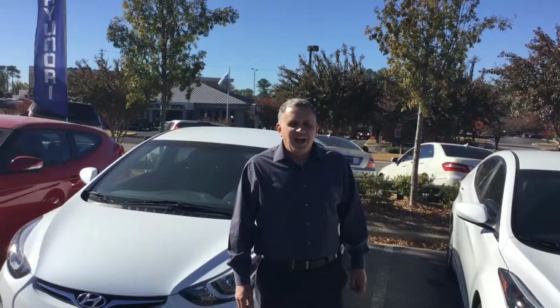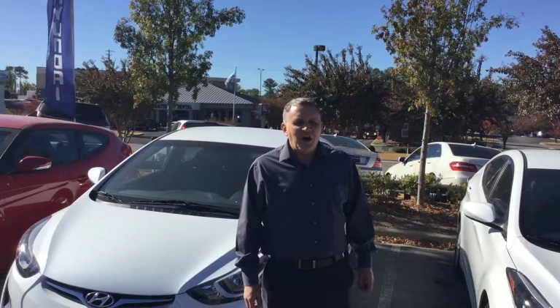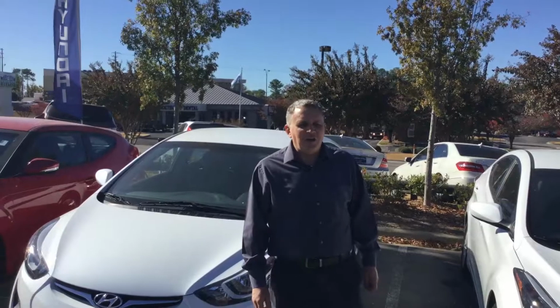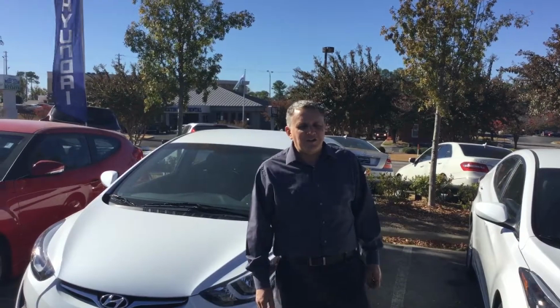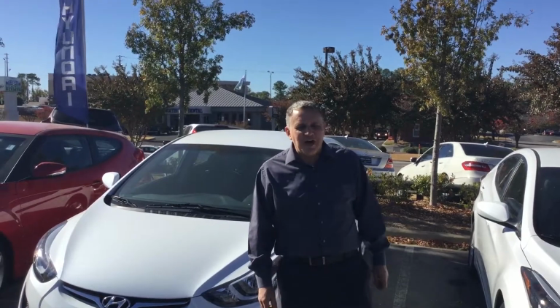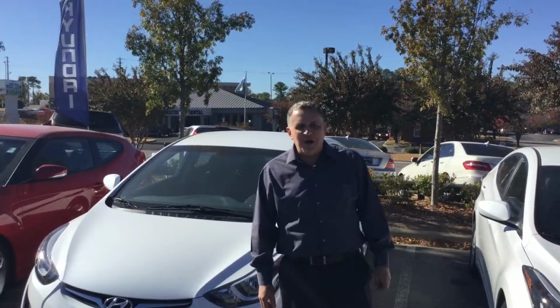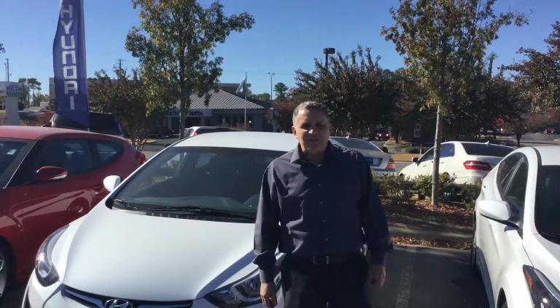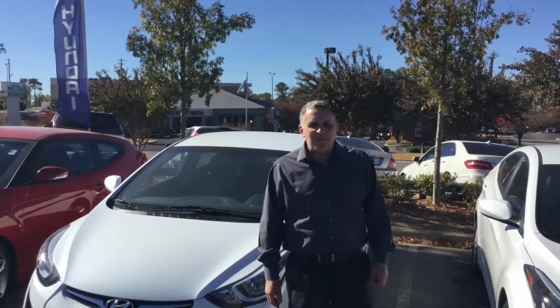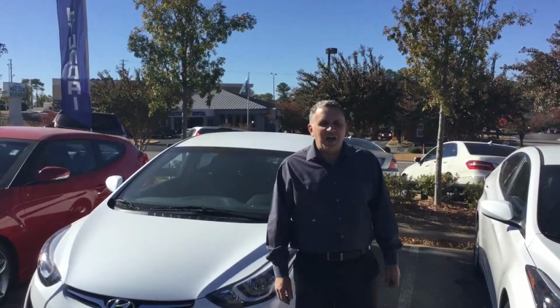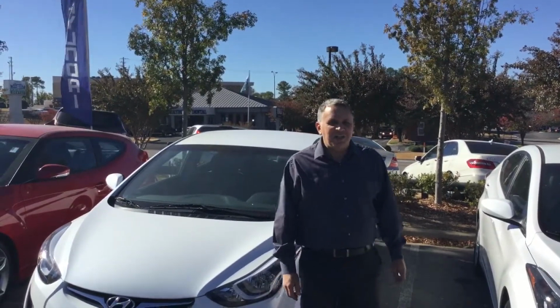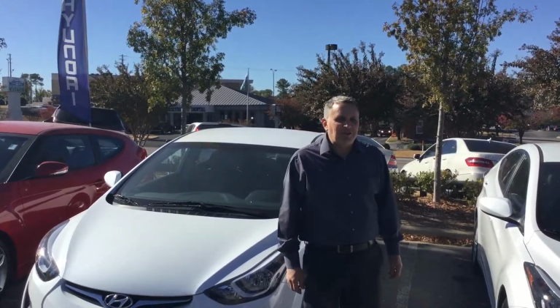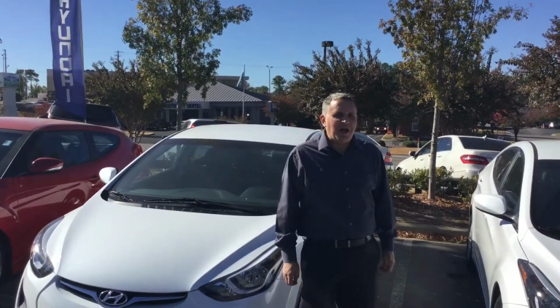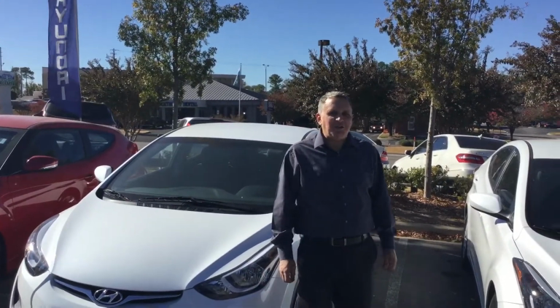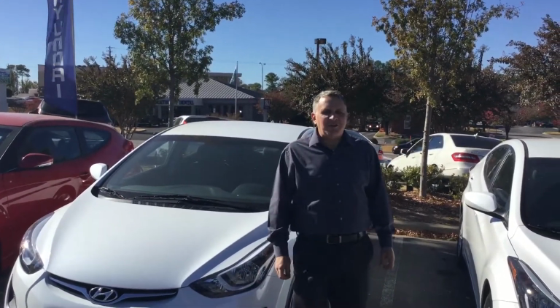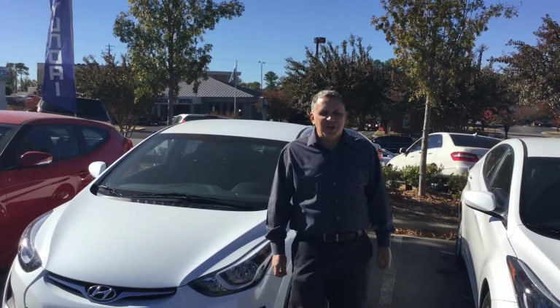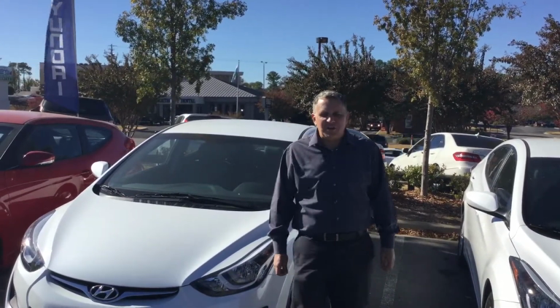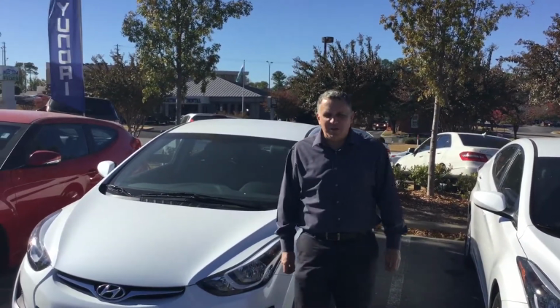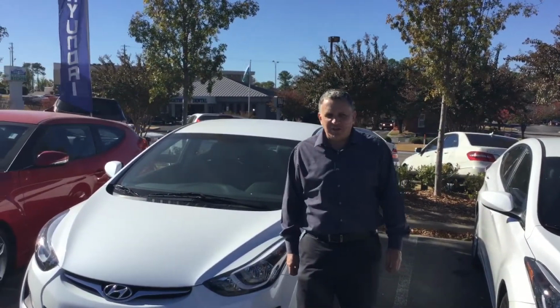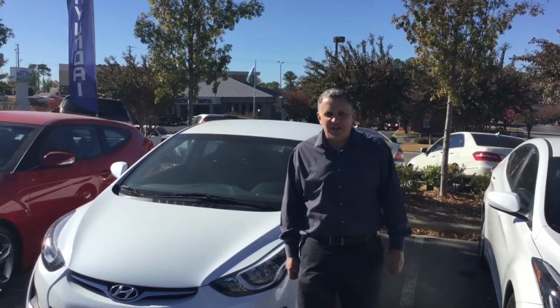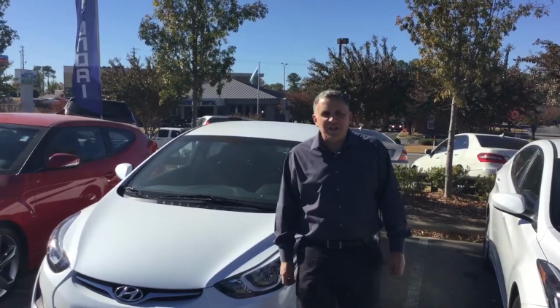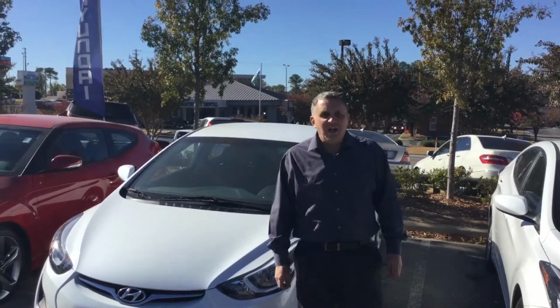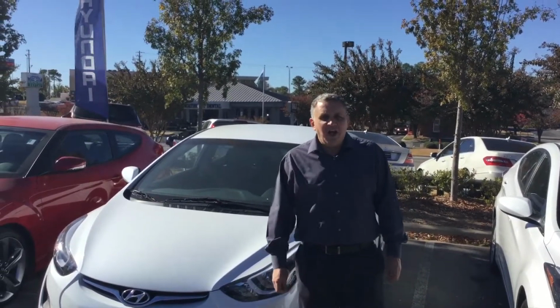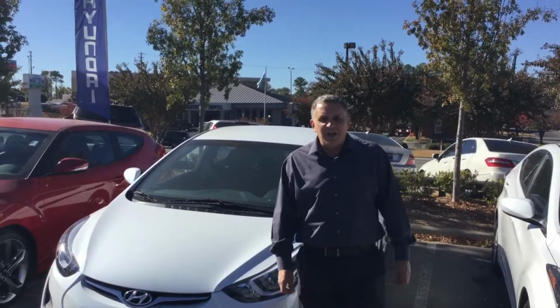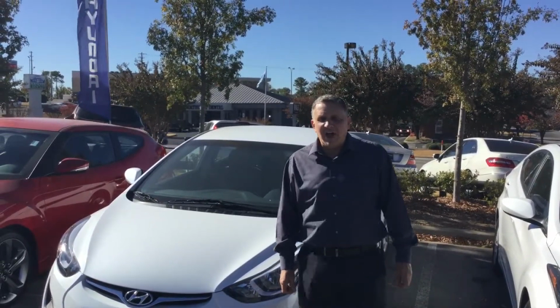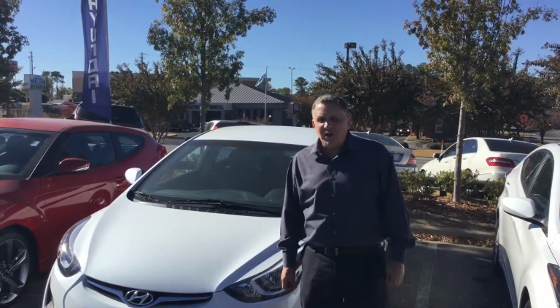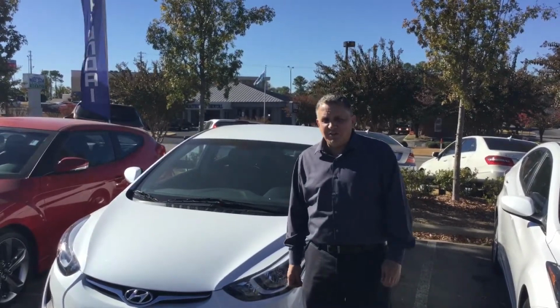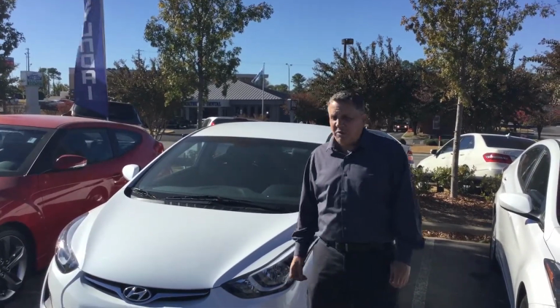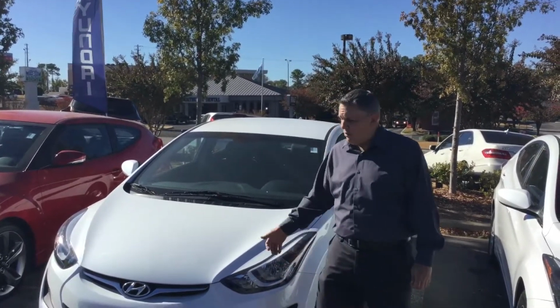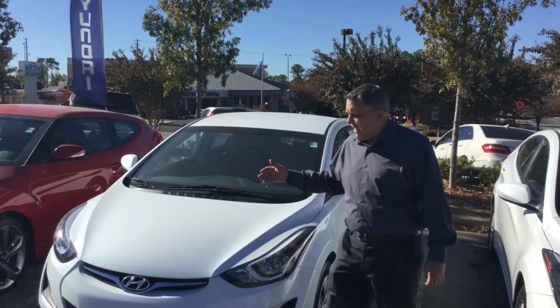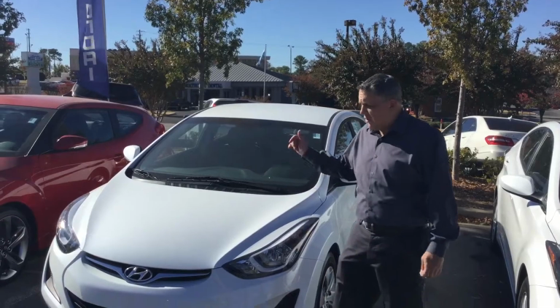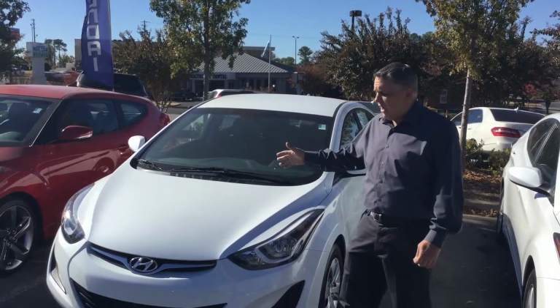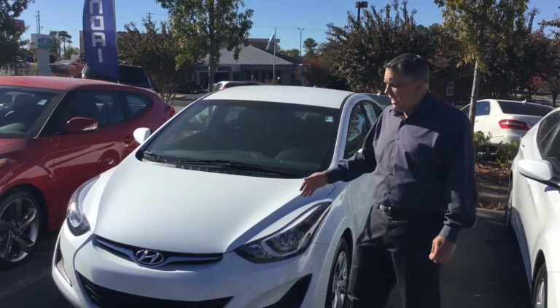Hi Carlin, this is Andrew here at Tamron Hyundai, responding to your interest in the 2016 Hyundai Elantra. As you can see, we have it right here in our lot.